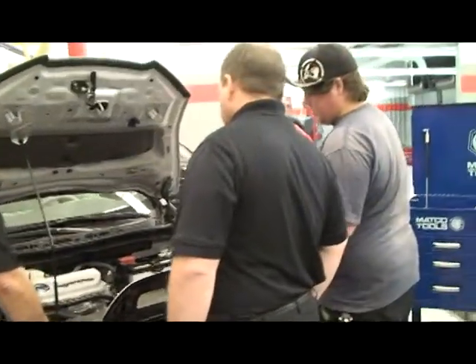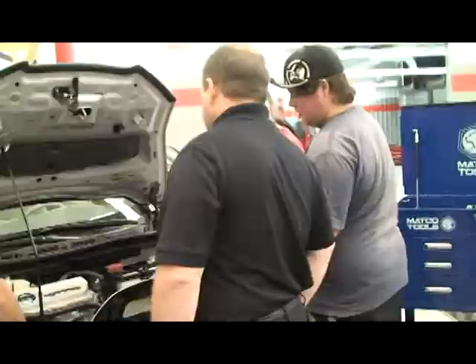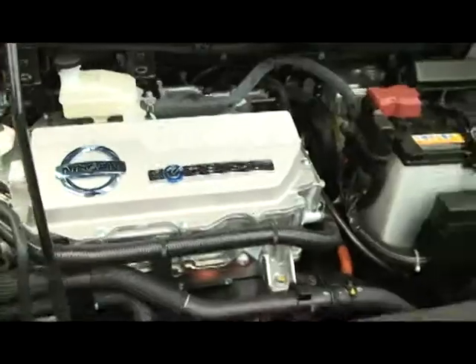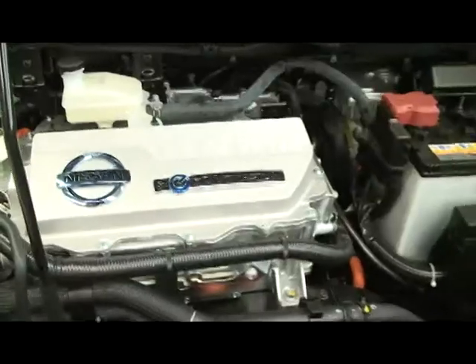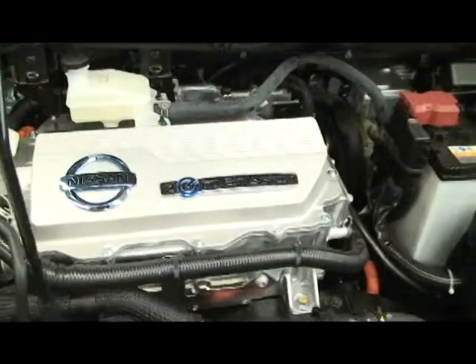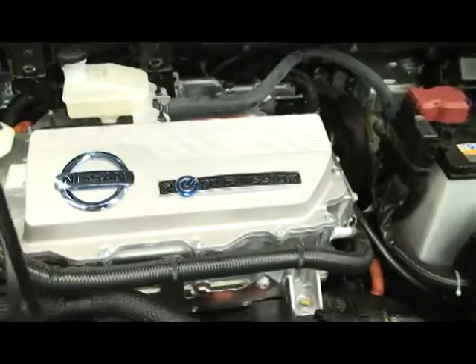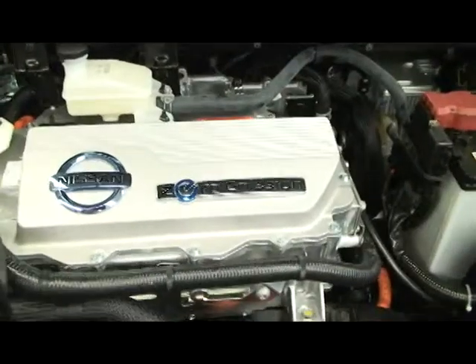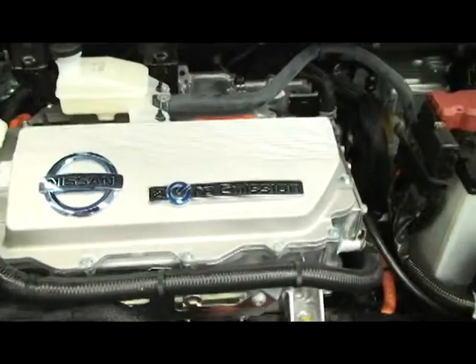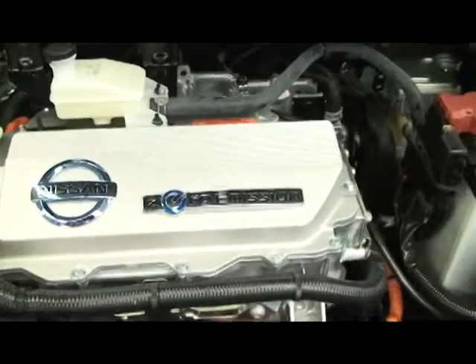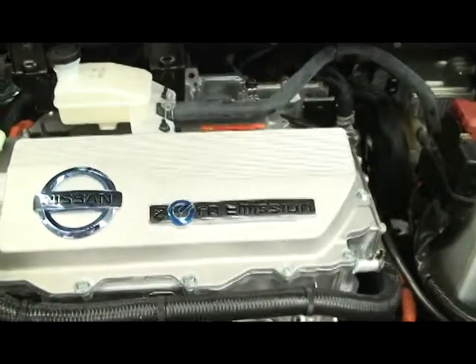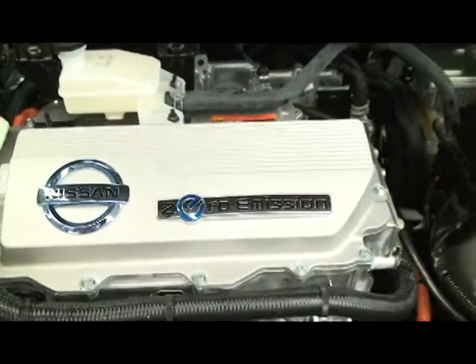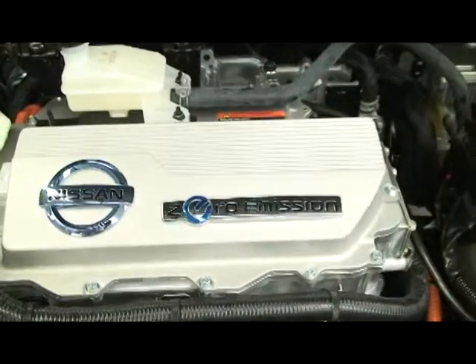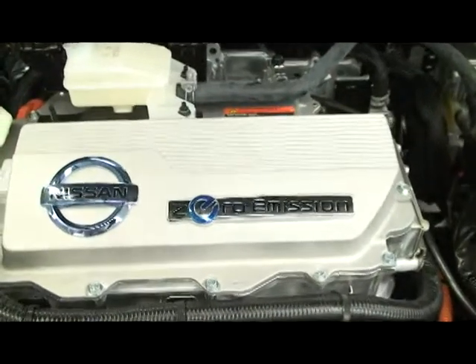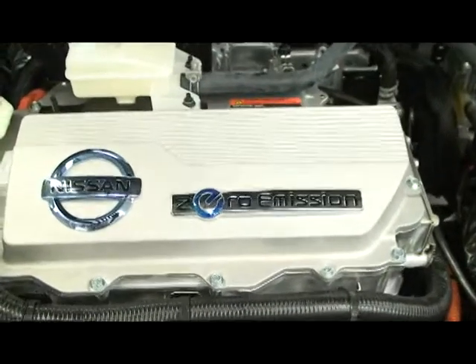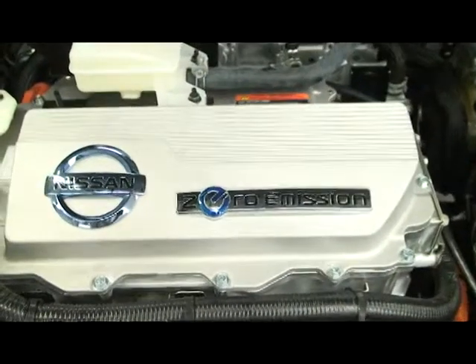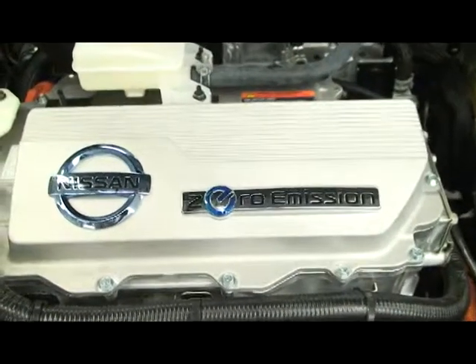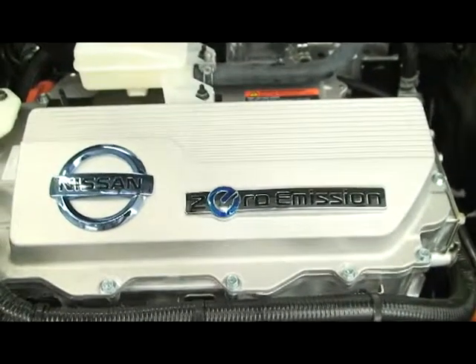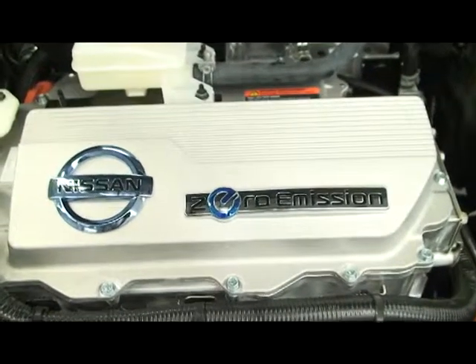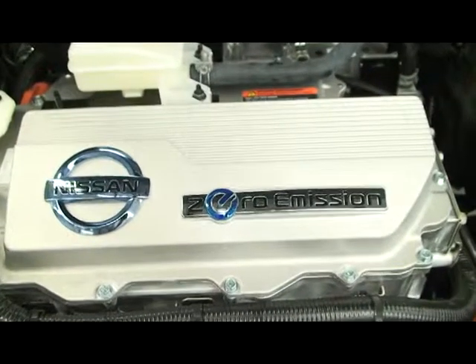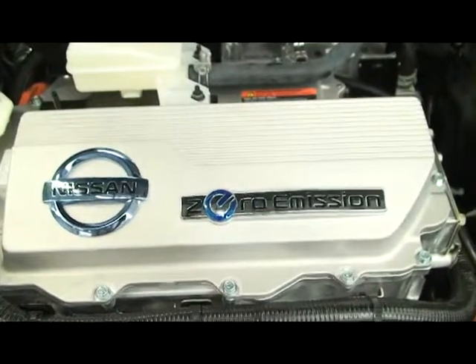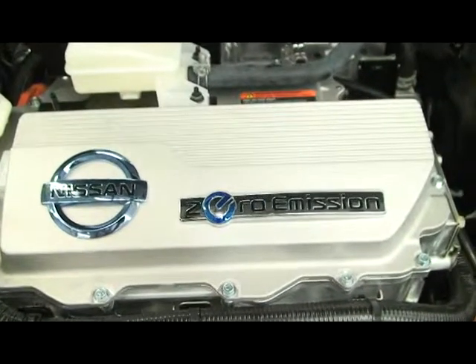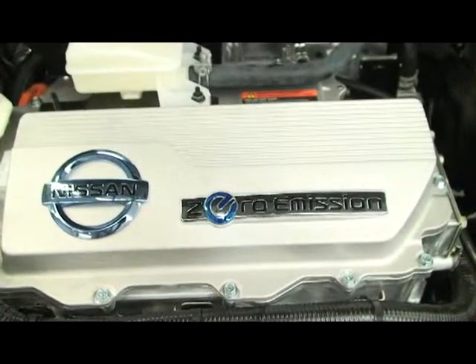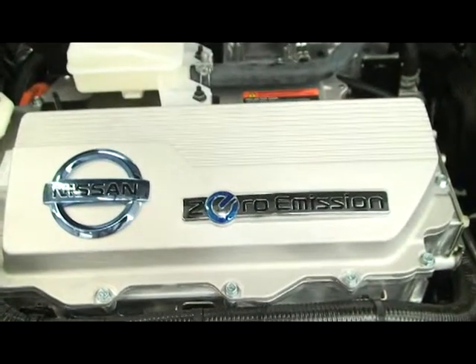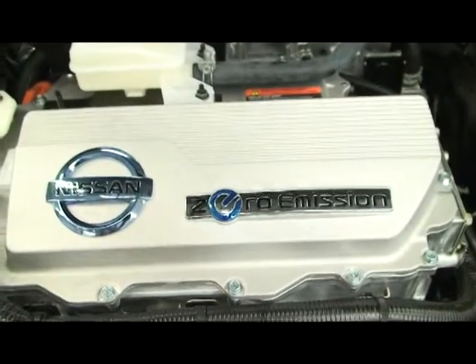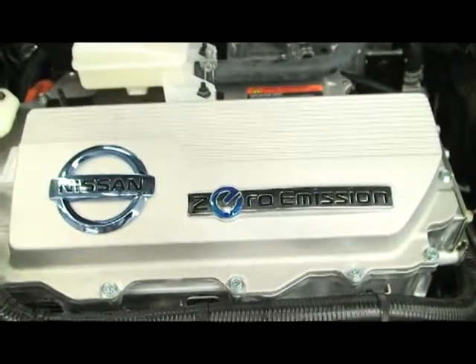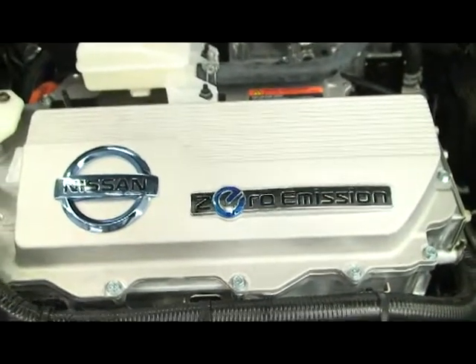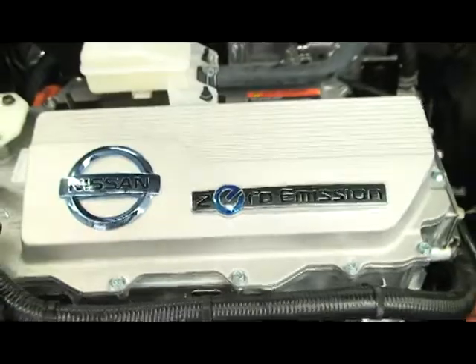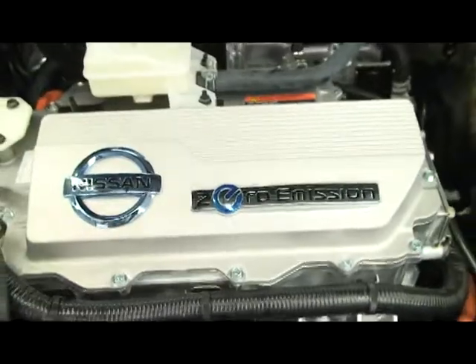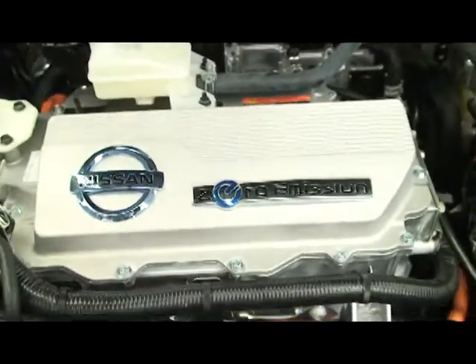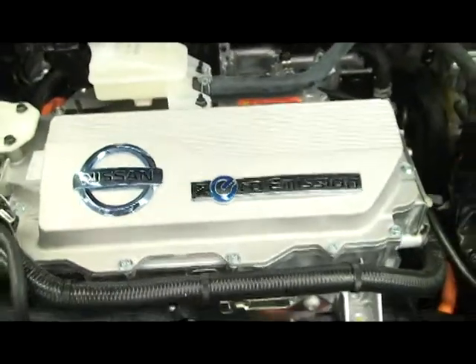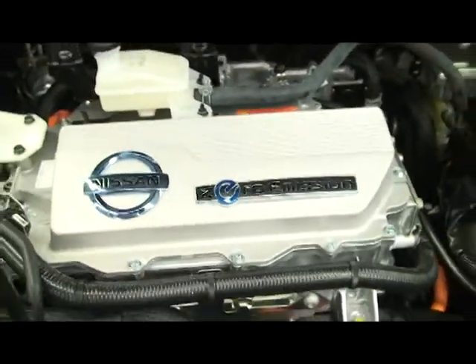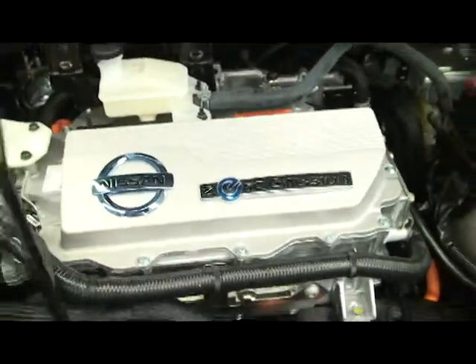First-year student Samuel Lugo was pretty excited about getting up close with the Nissan LEAF in TJC's brand new hybrid vehicle class.